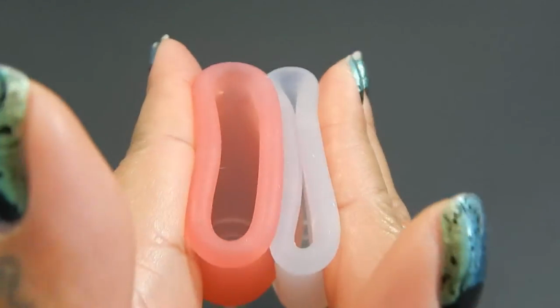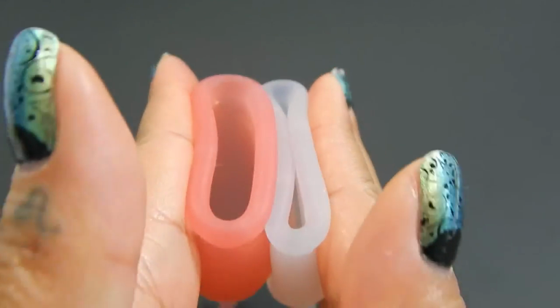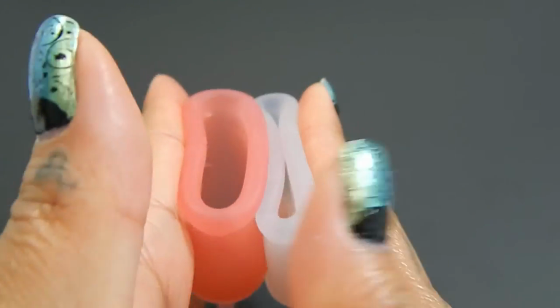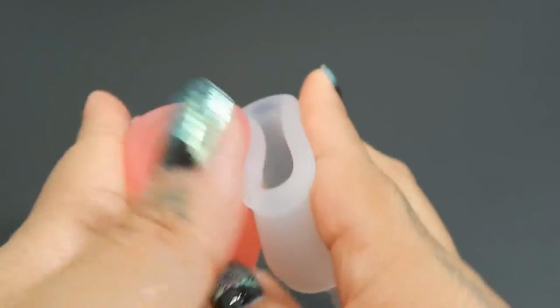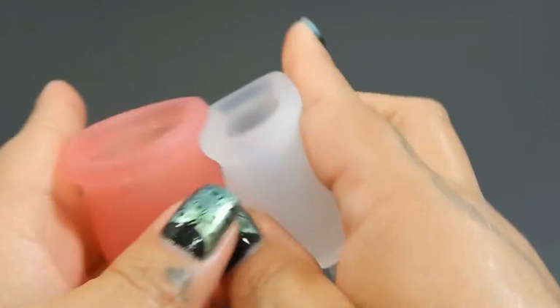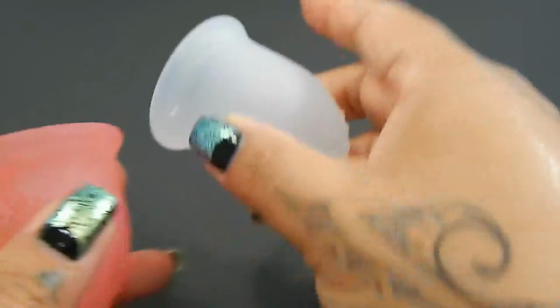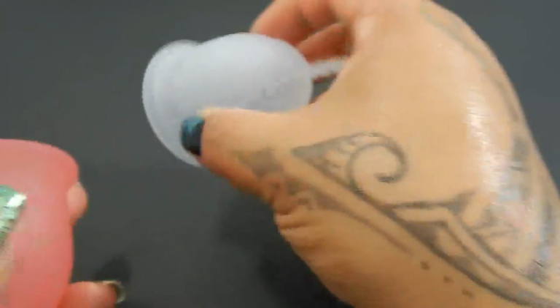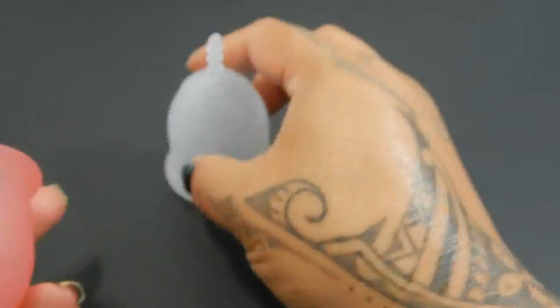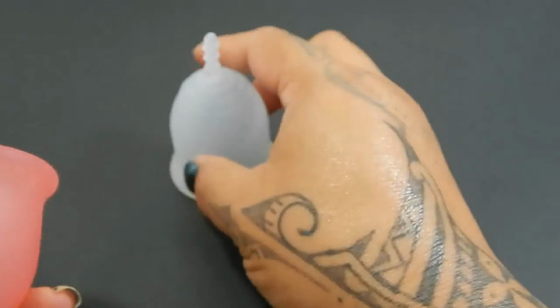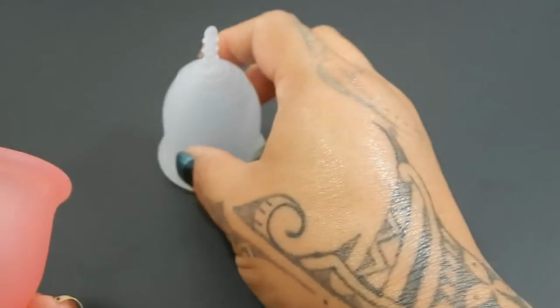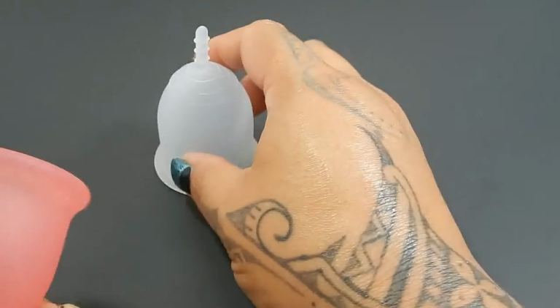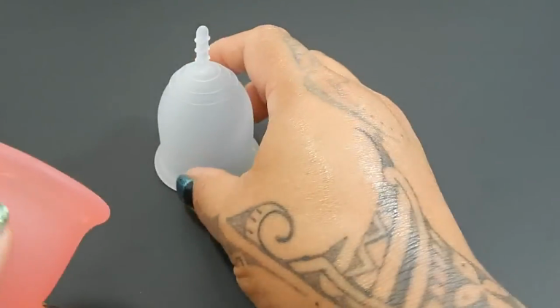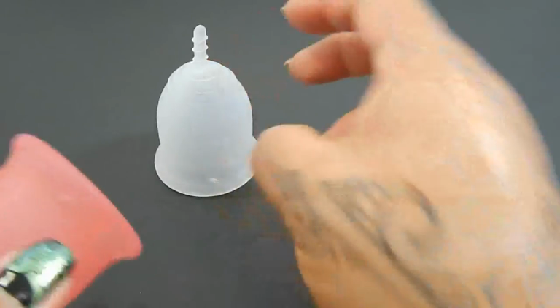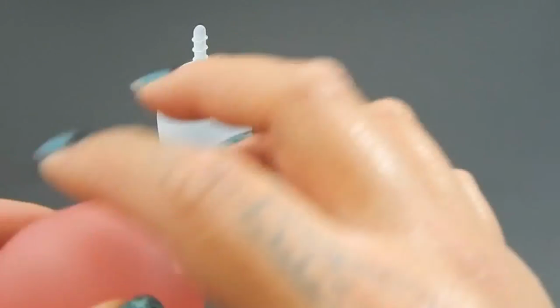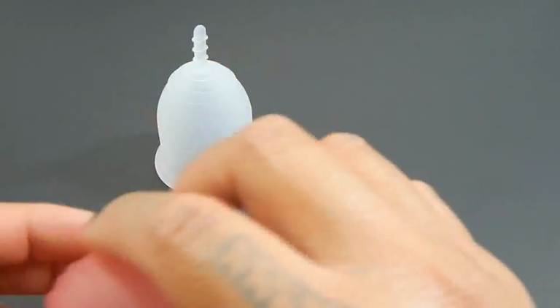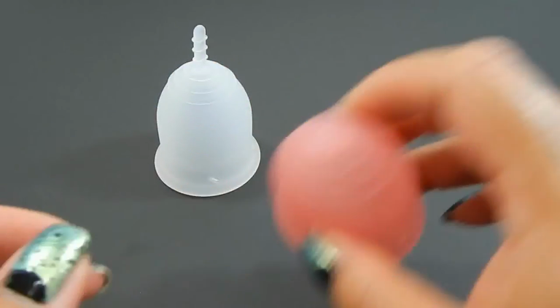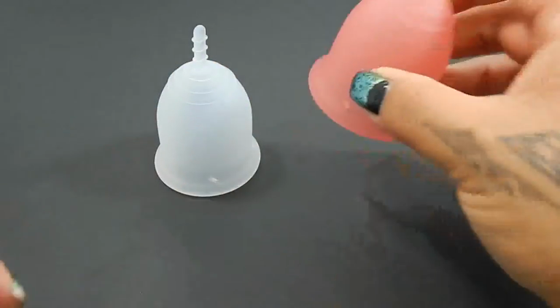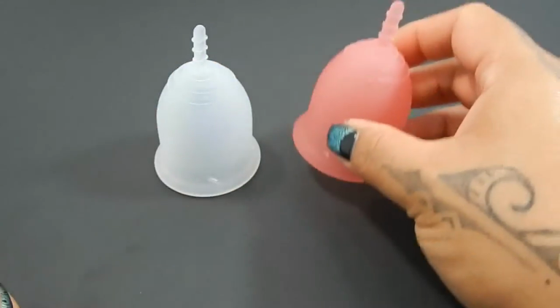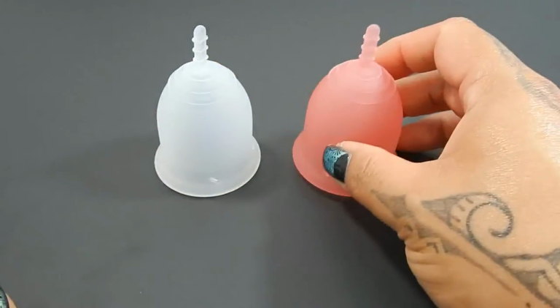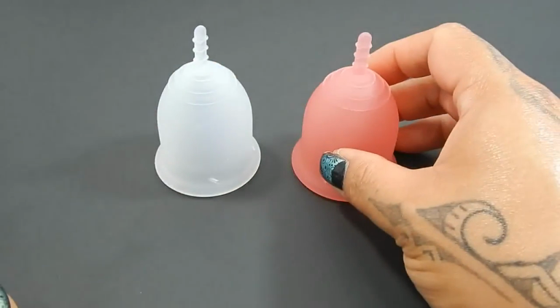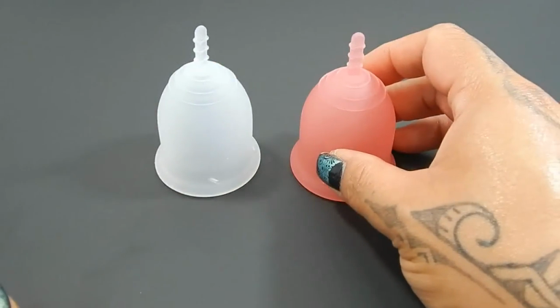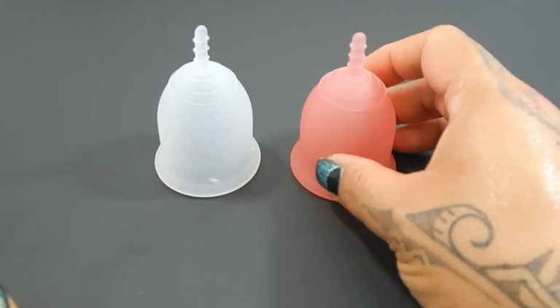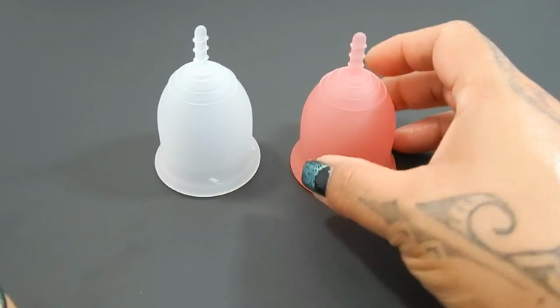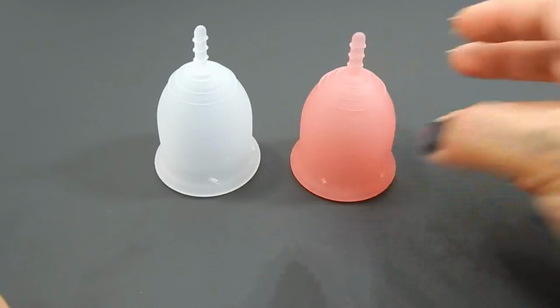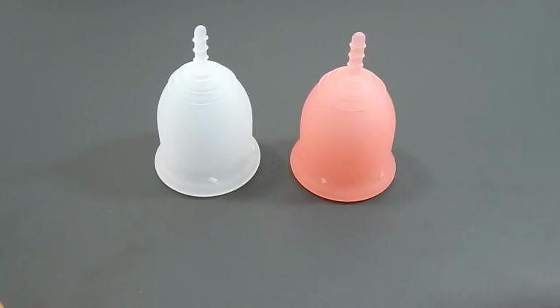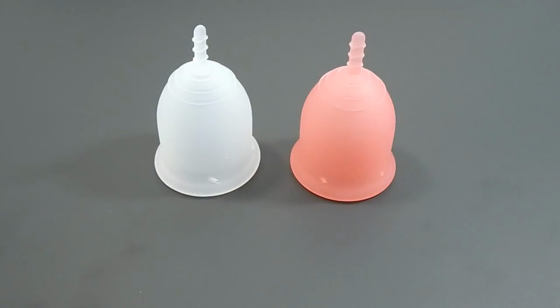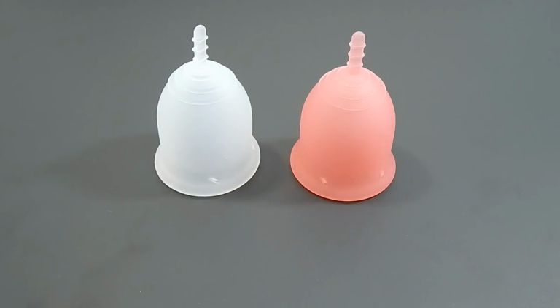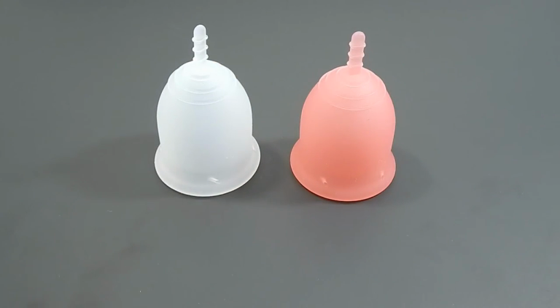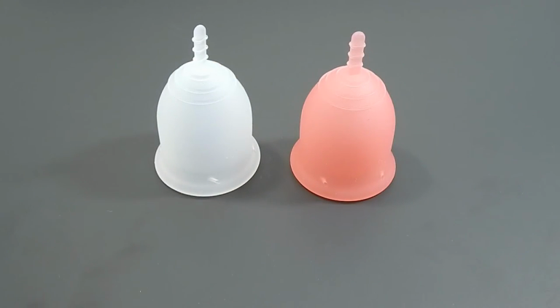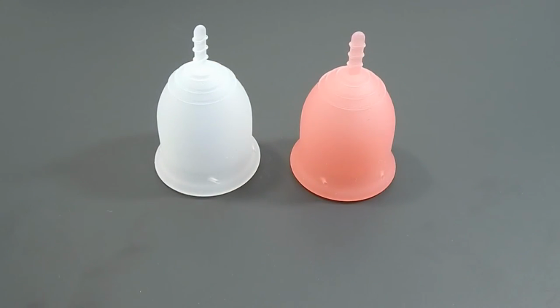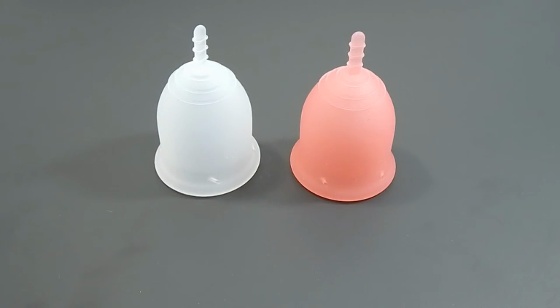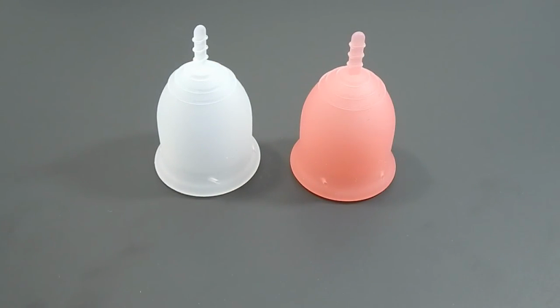And that was the Lena Cup Sensitive and the Lena Cup Original, both in a size large.